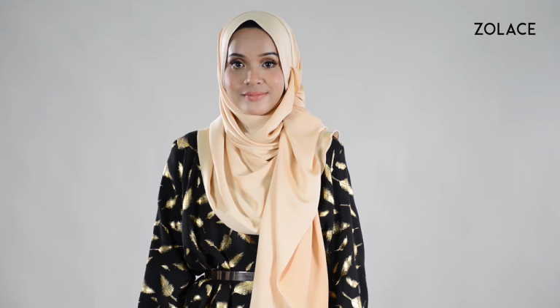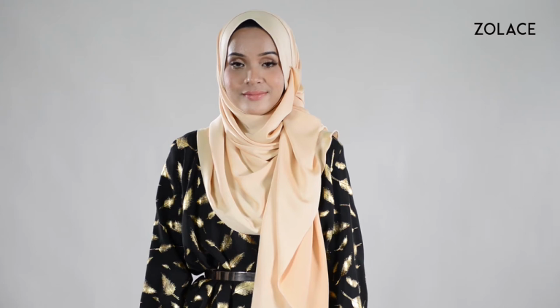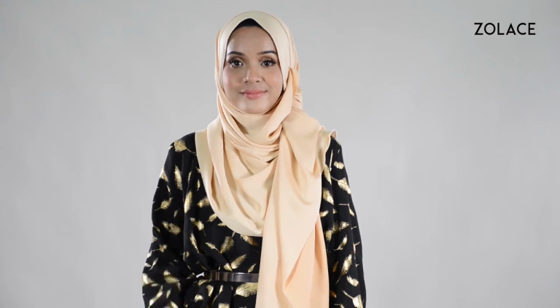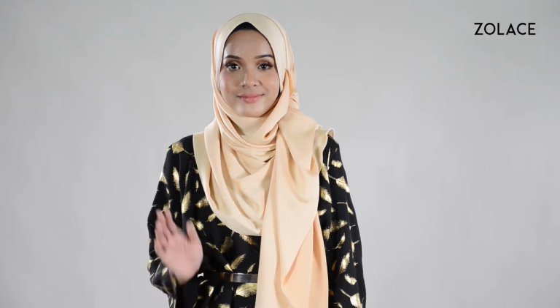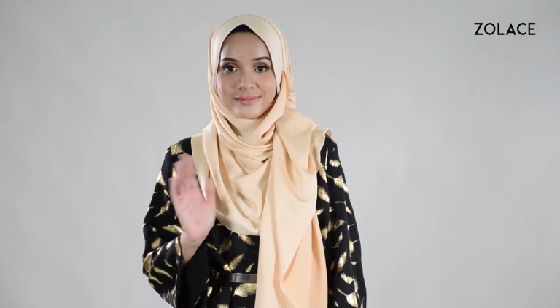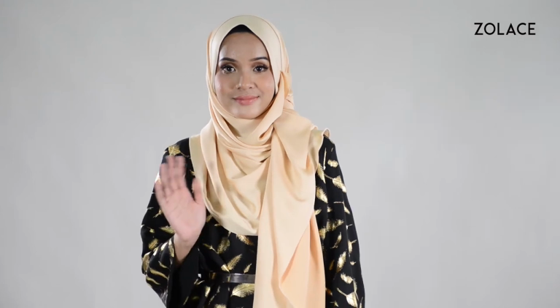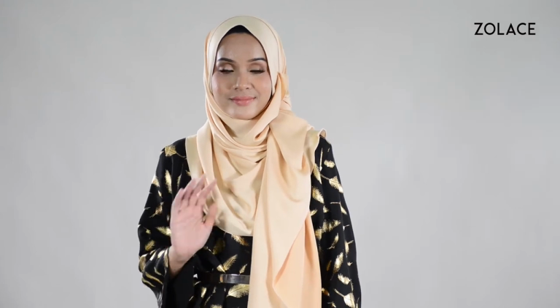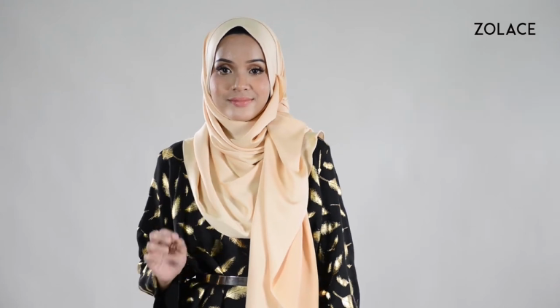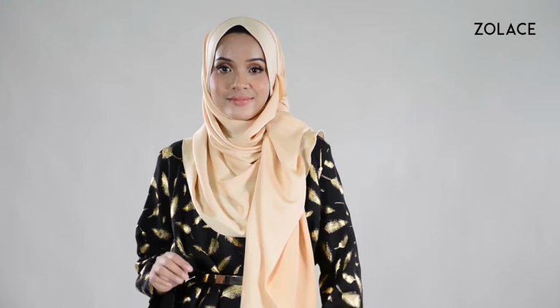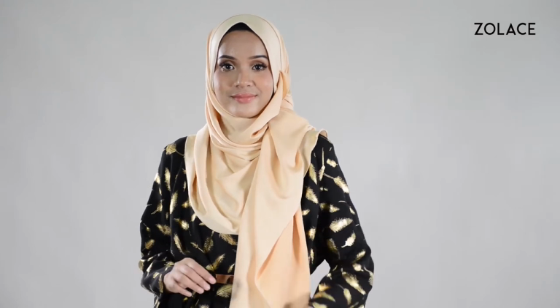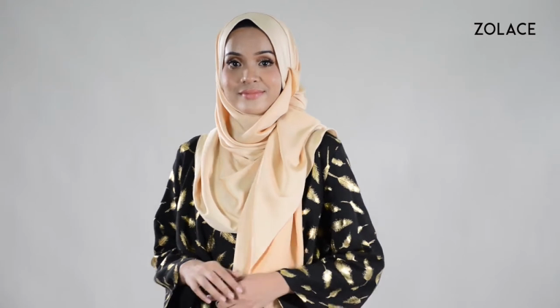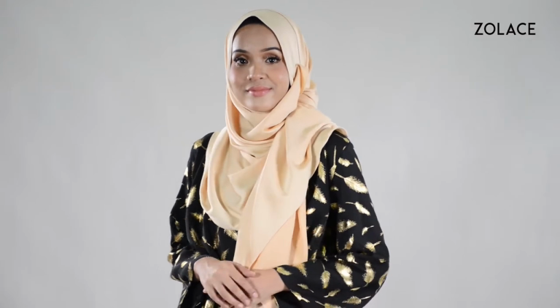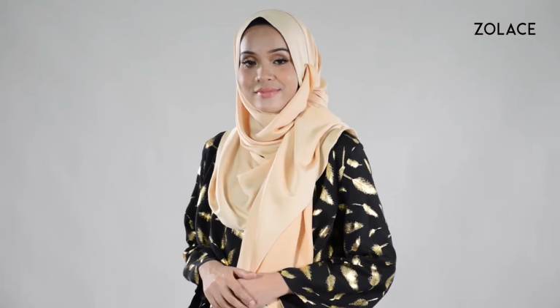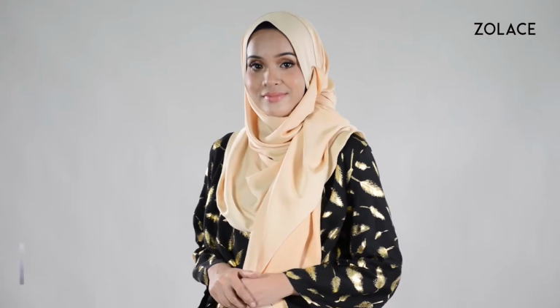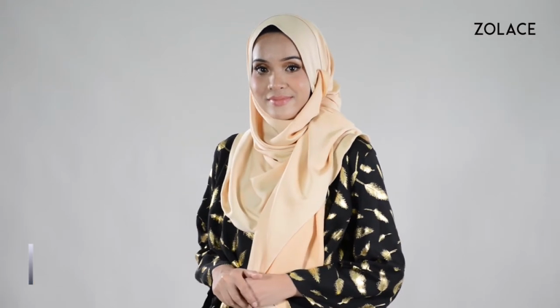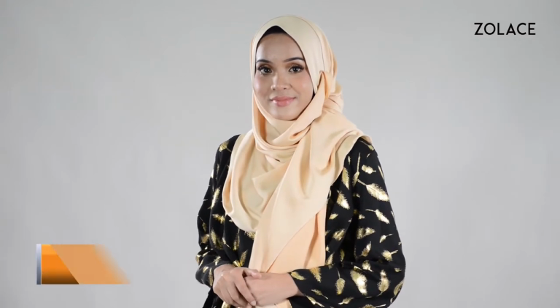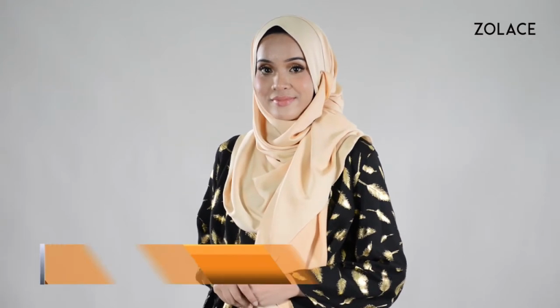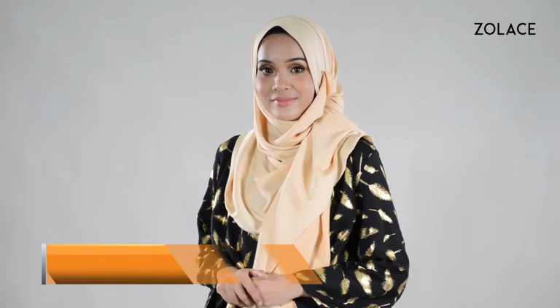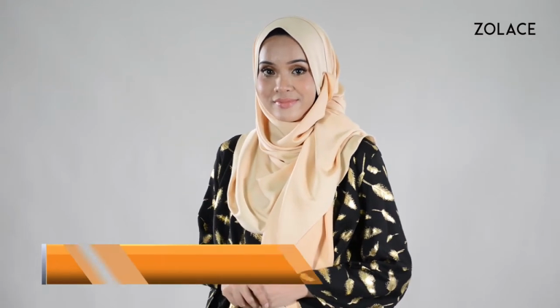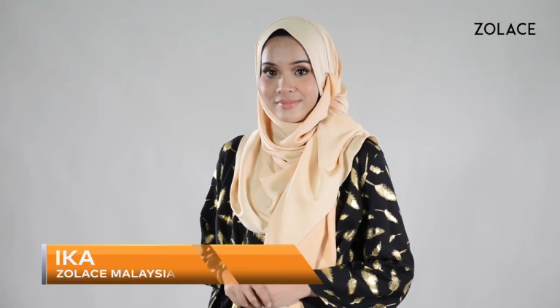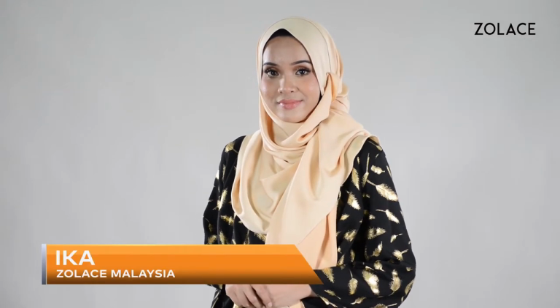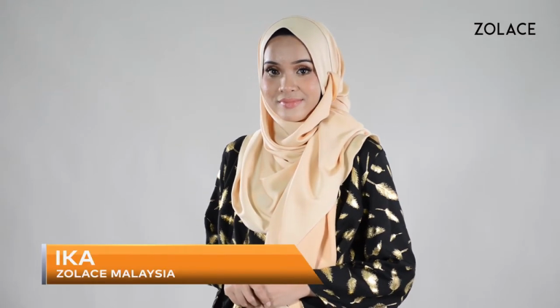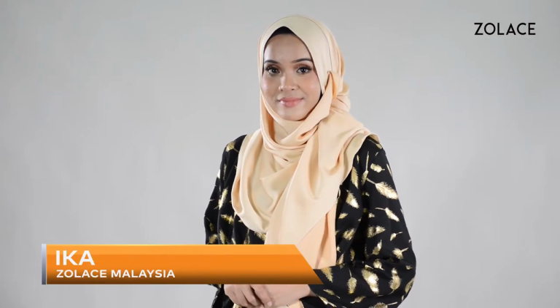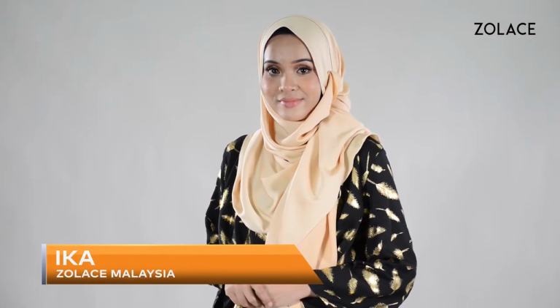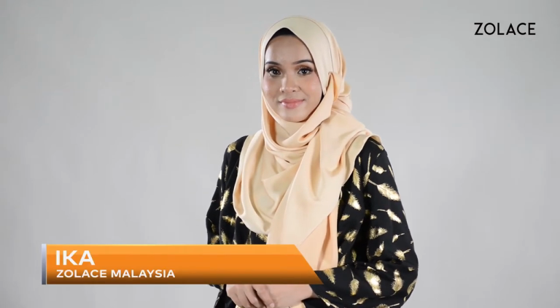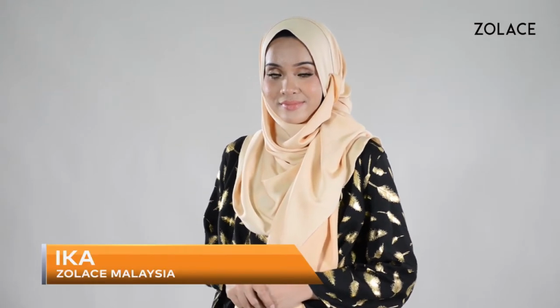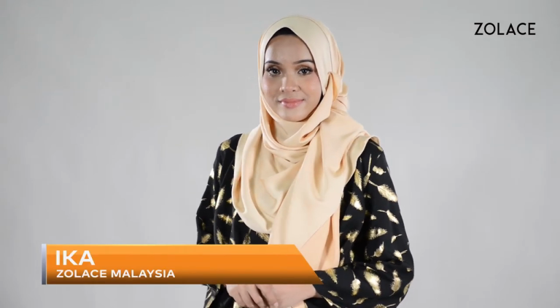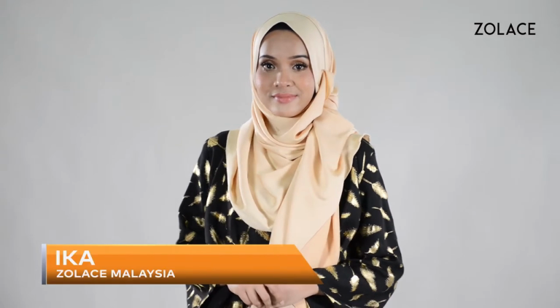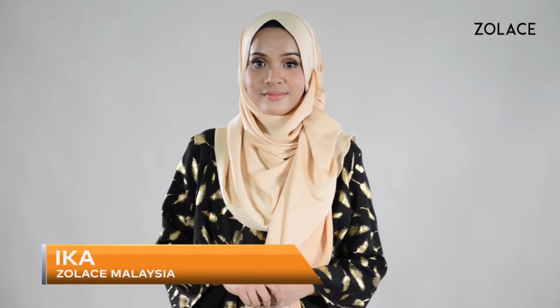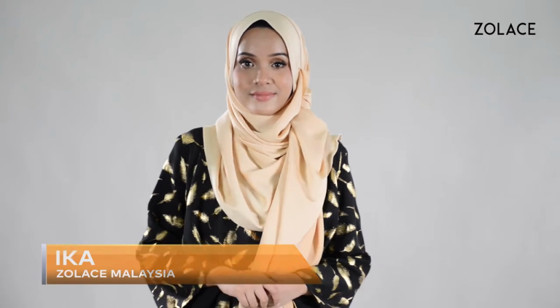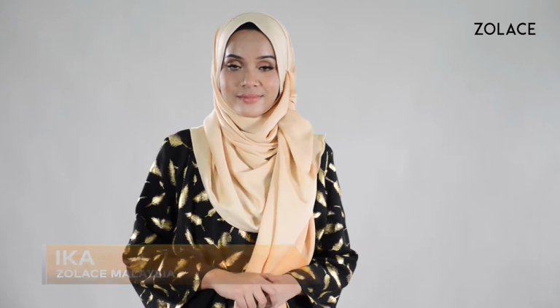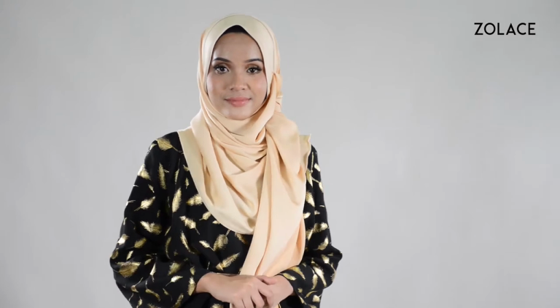Hey Zolace fans! Welcome back to another edition of Hijab Friday. My name's Ika and I'm from Zolace, Malaysia.